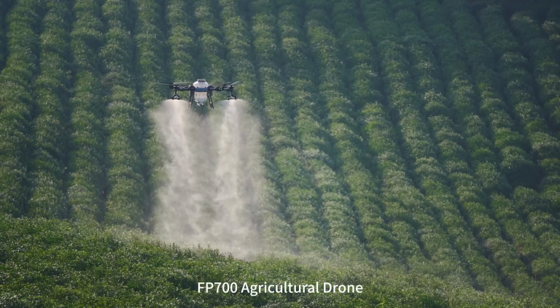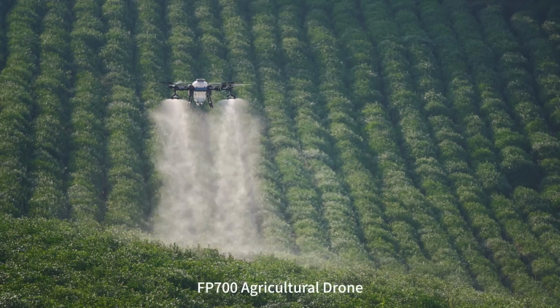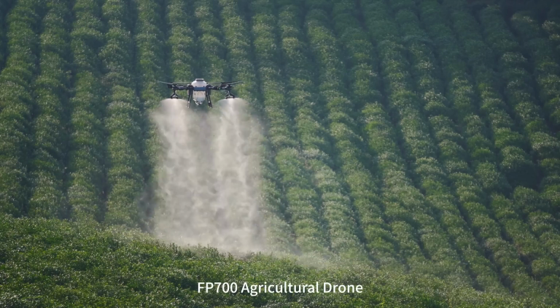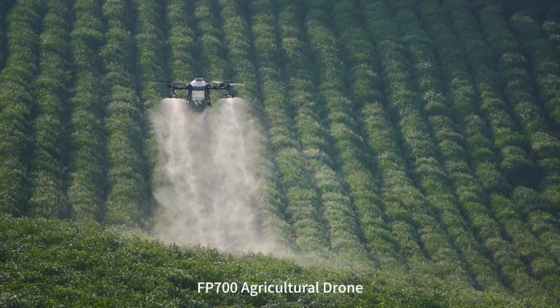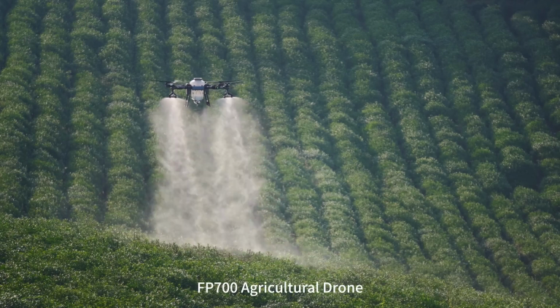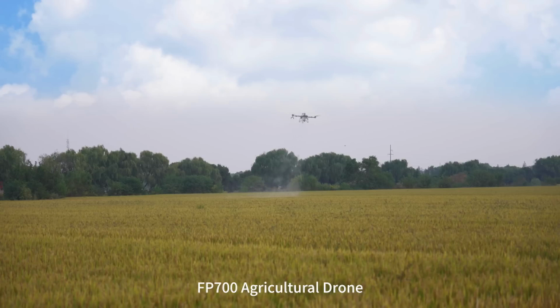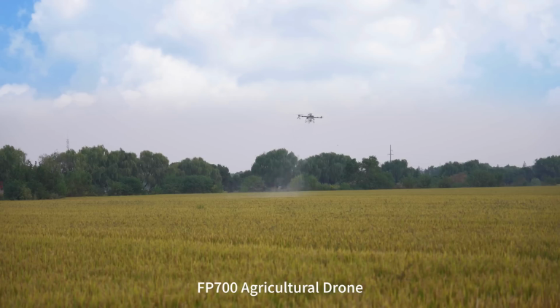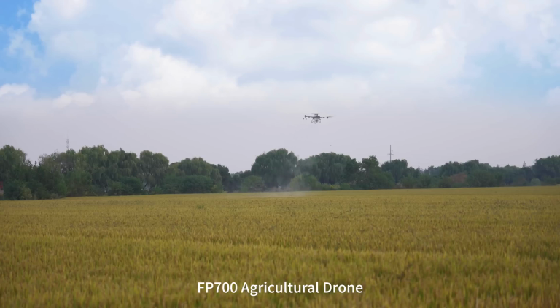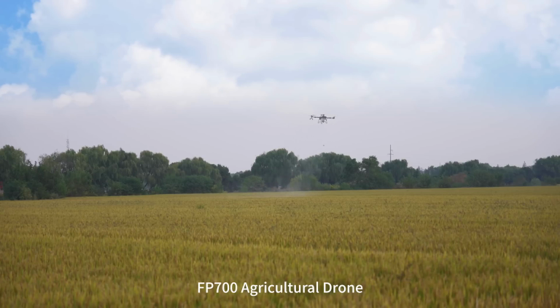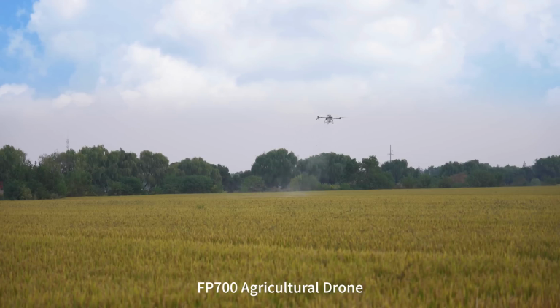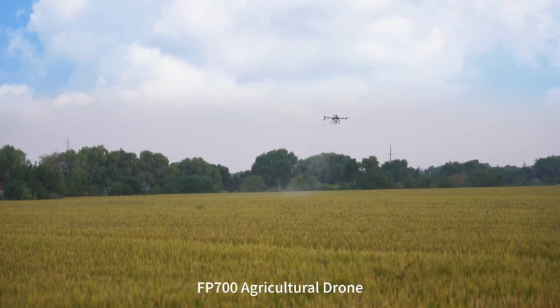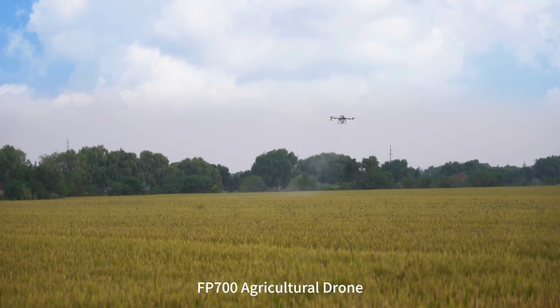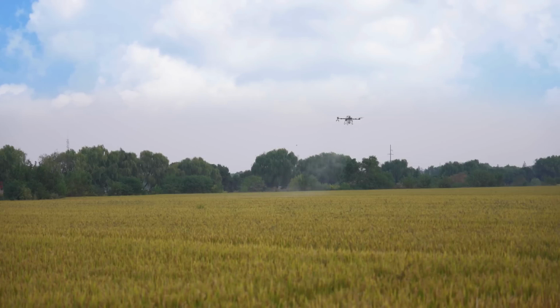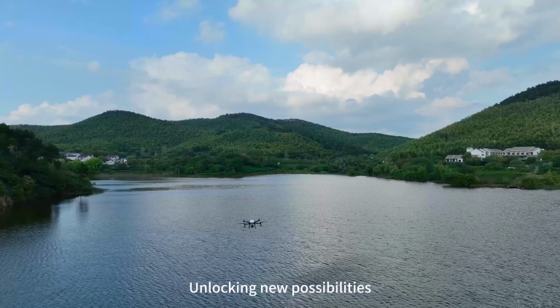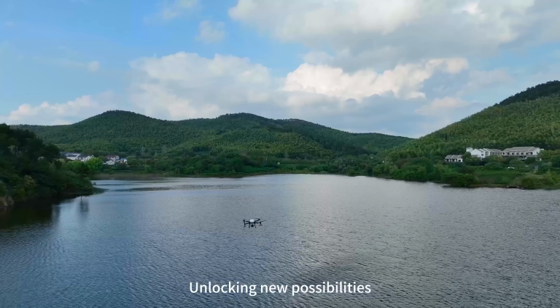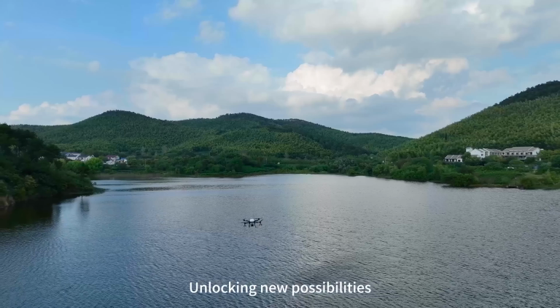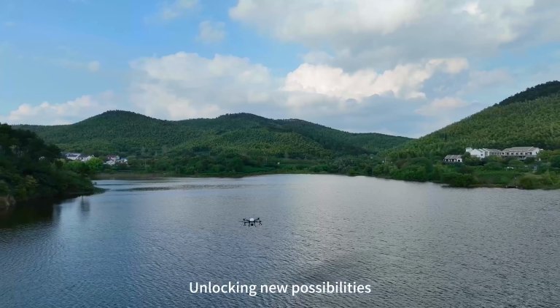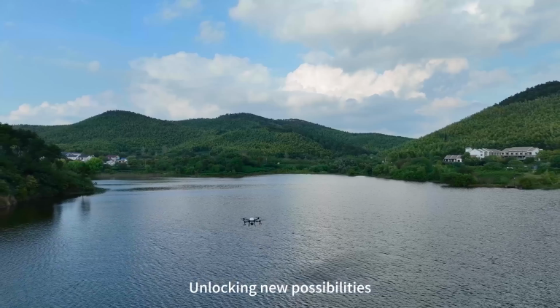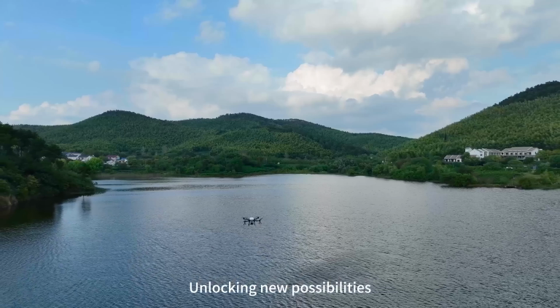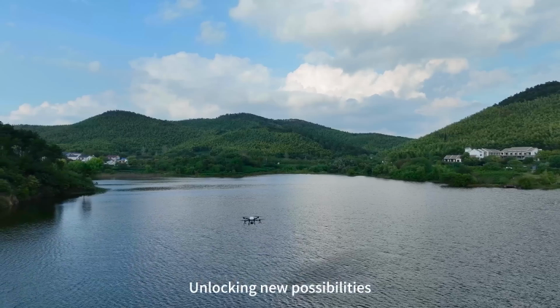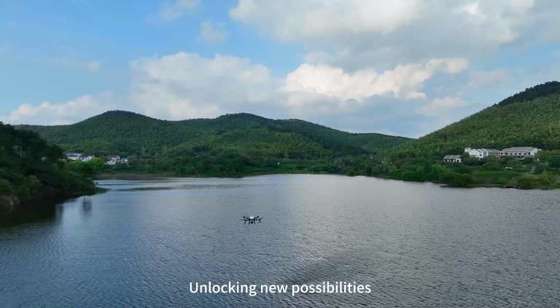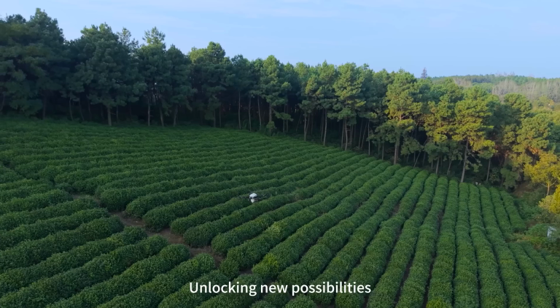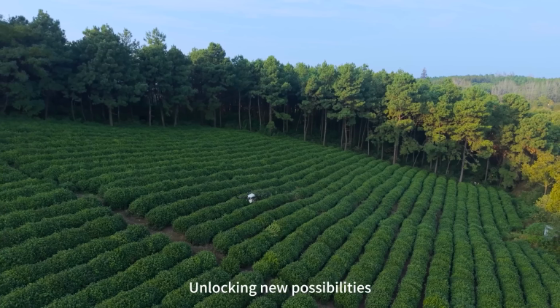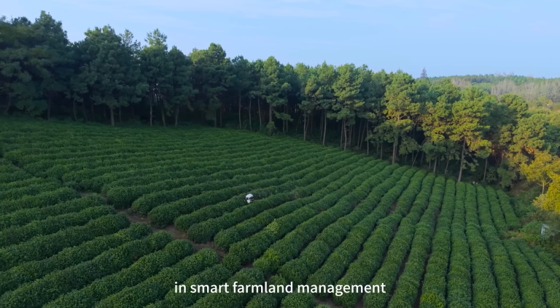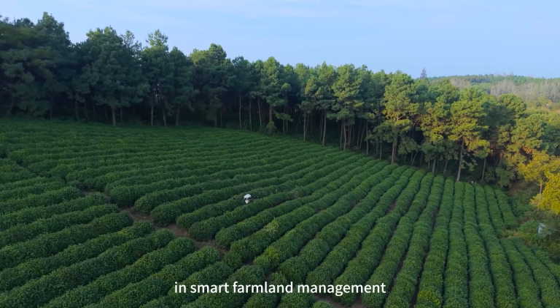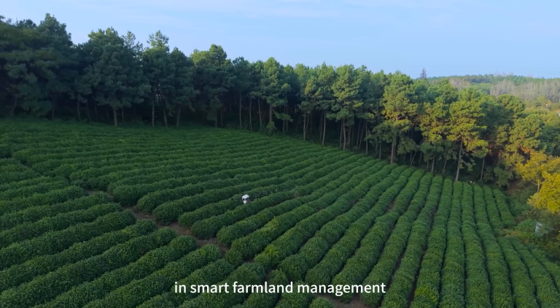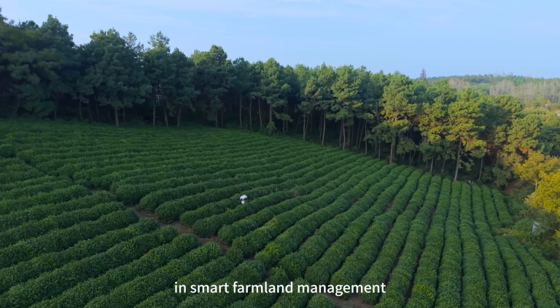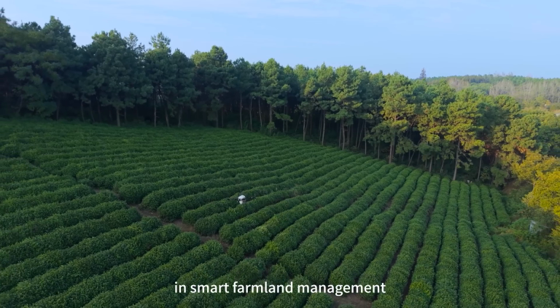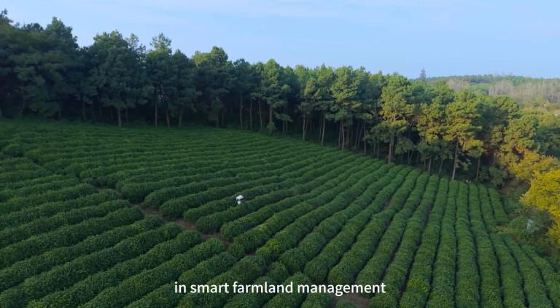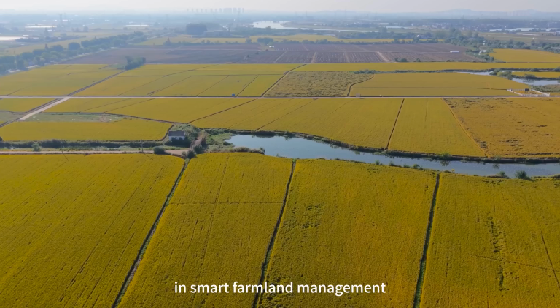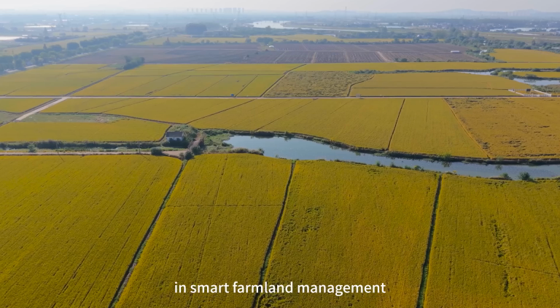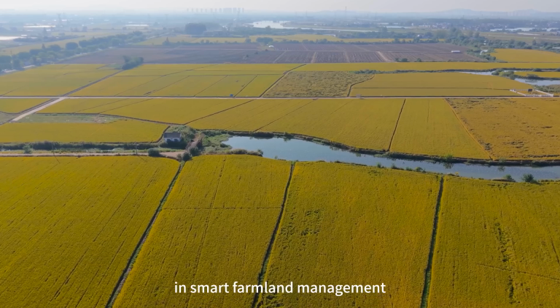FP700 agricultural drone — unlocking new possibilities in smart farmland management.